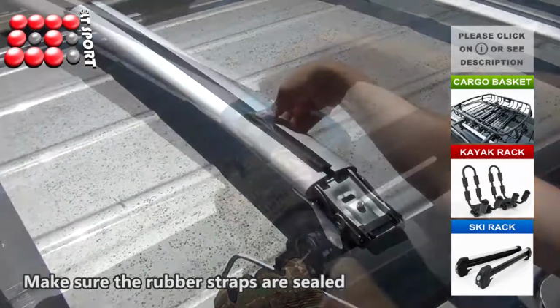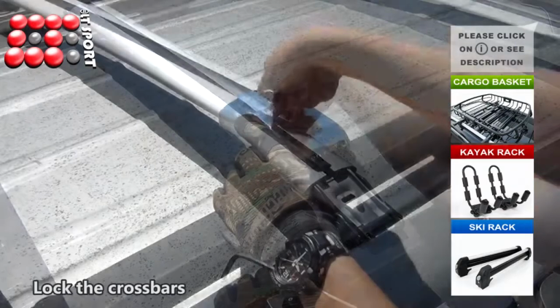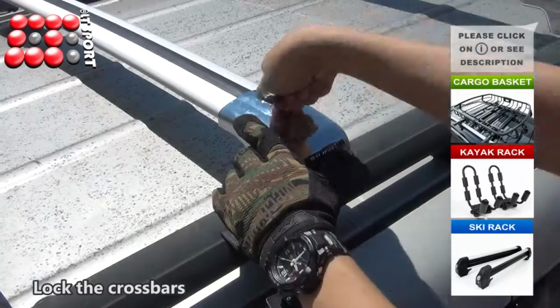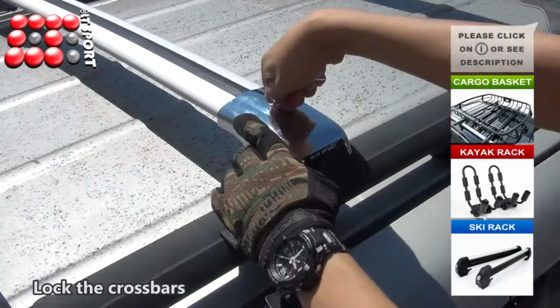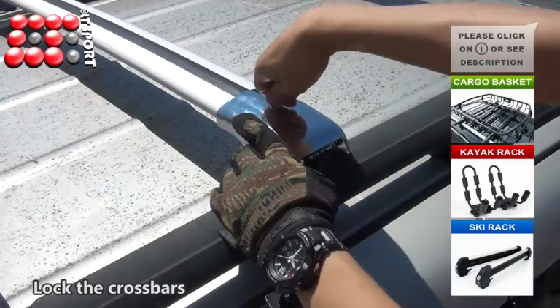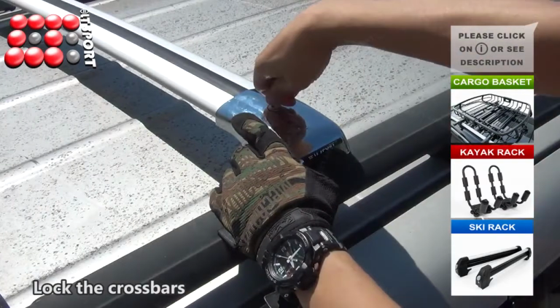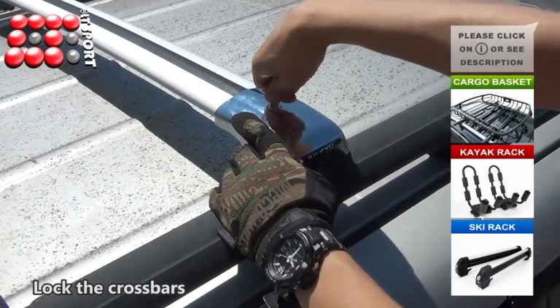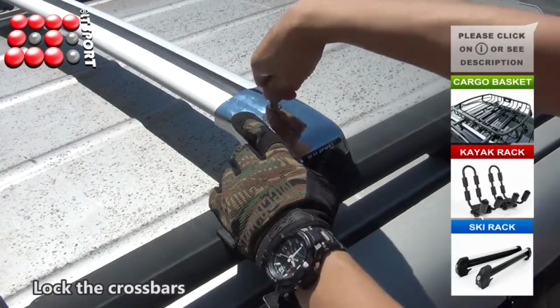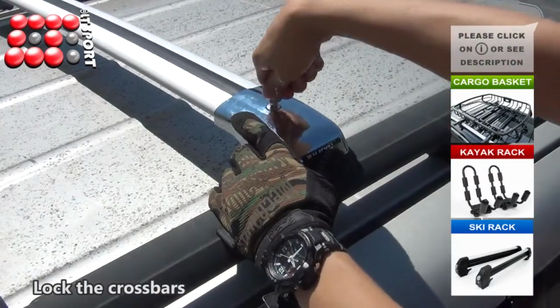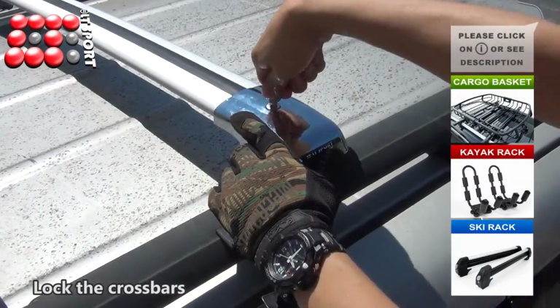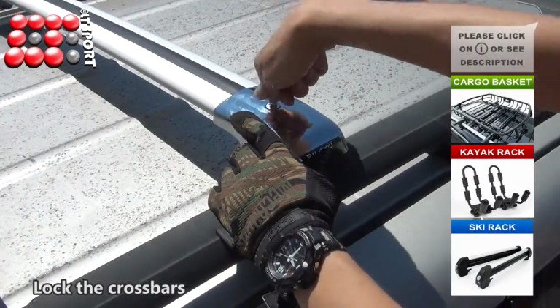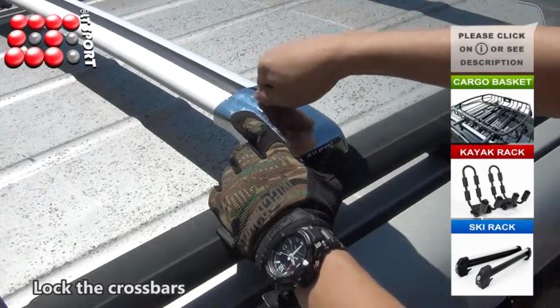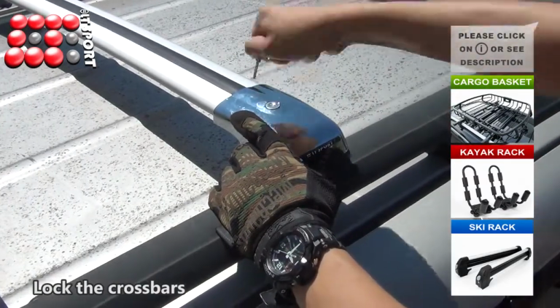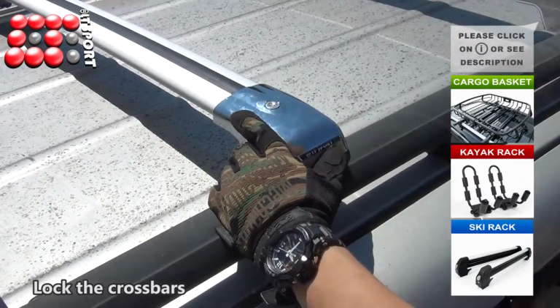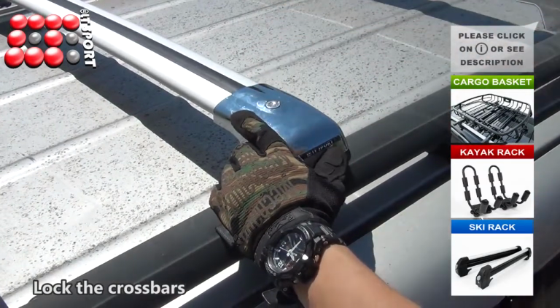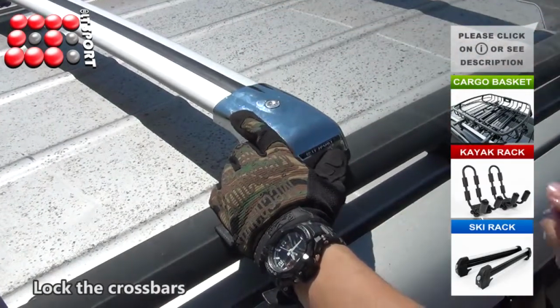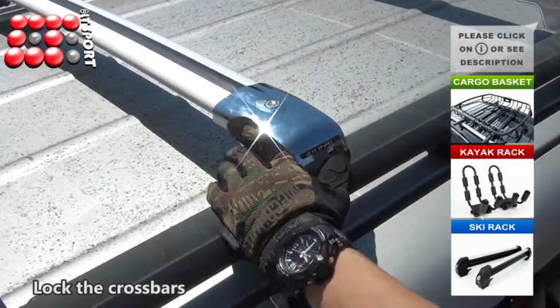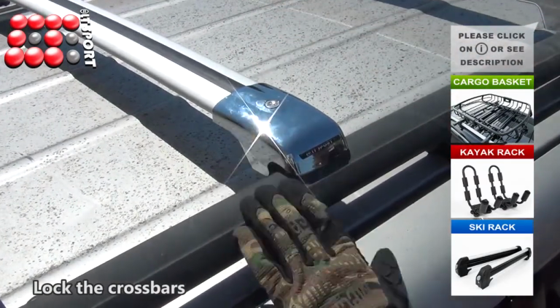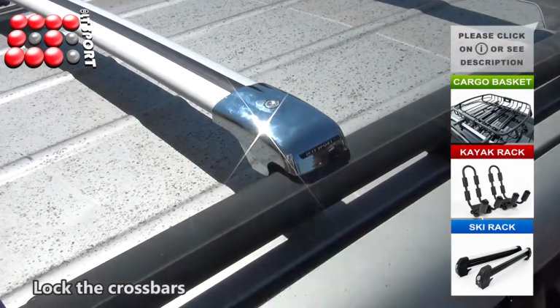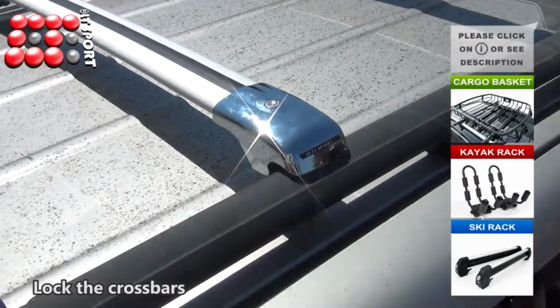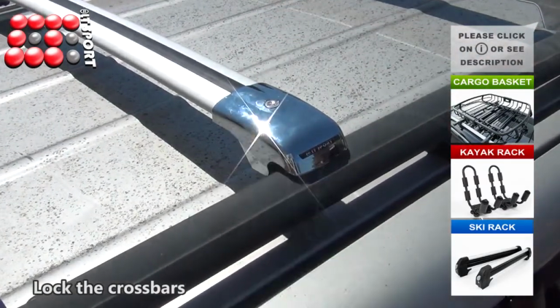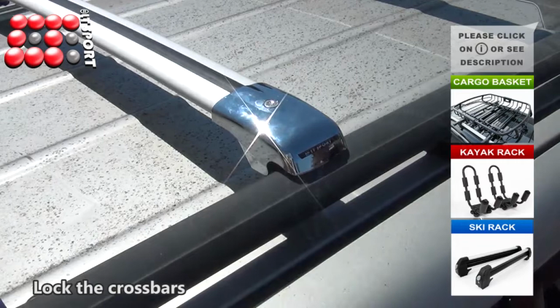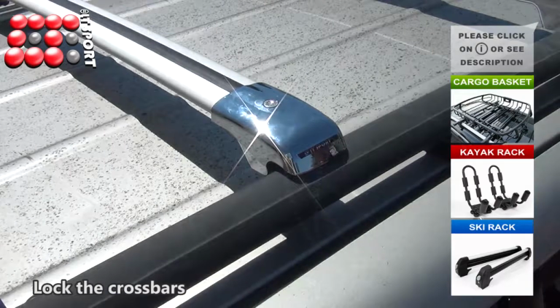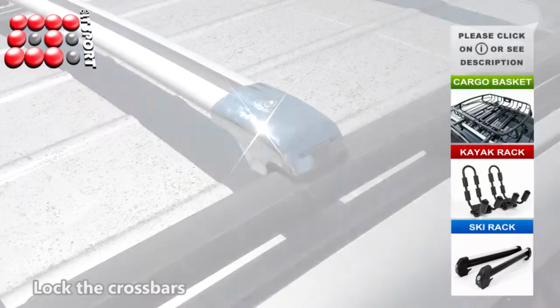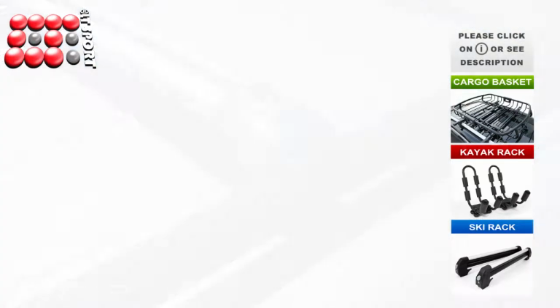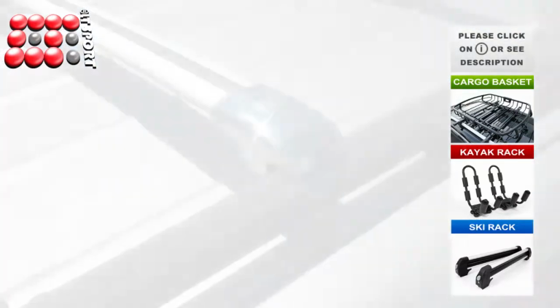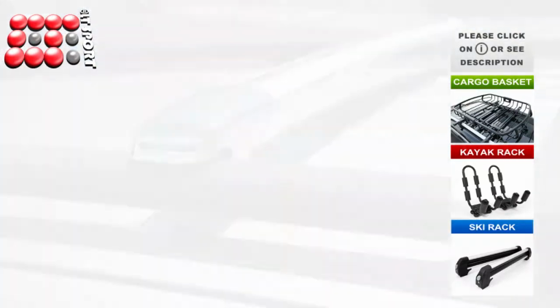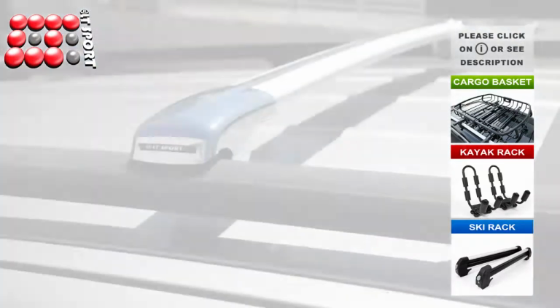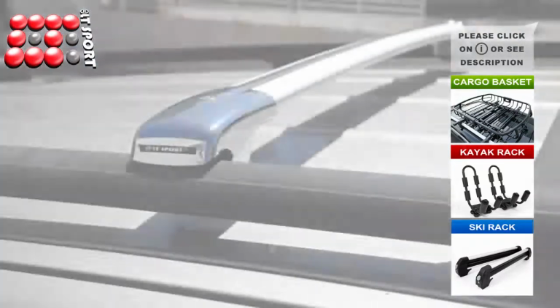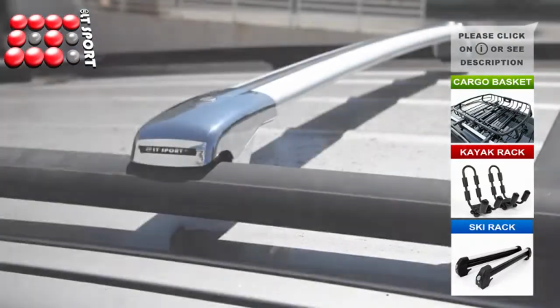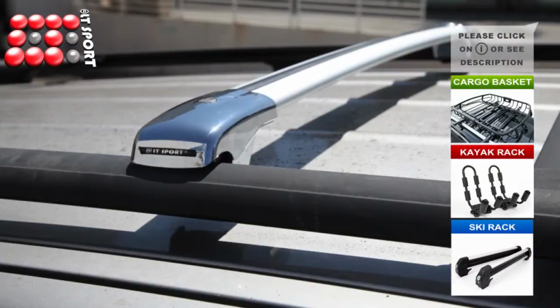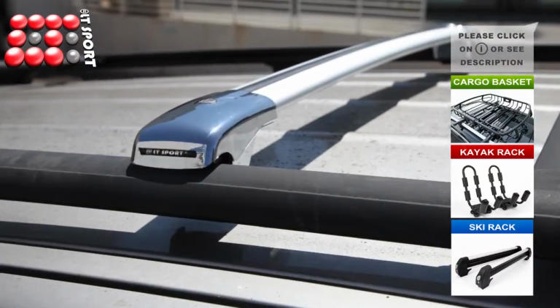Use the key and clamp covers to lock the crossbar. Ensure that the crossbar stays firmly in place.